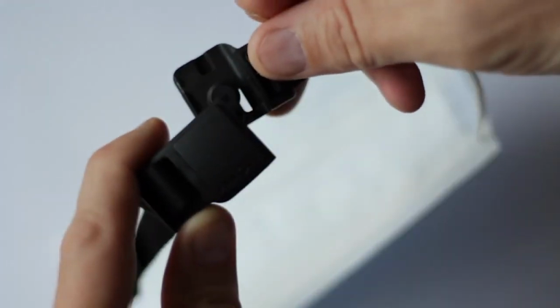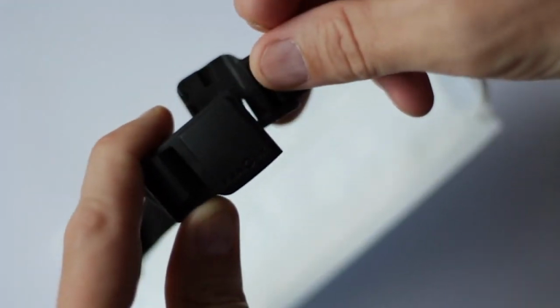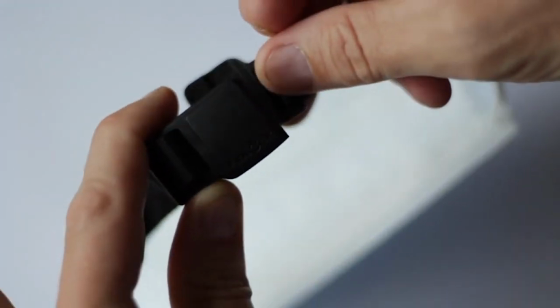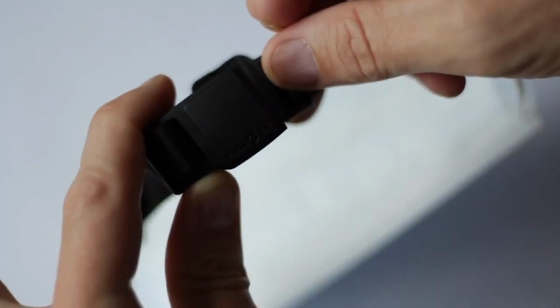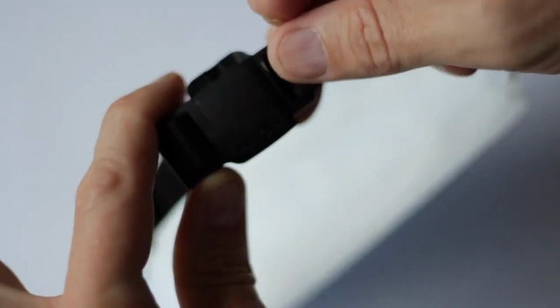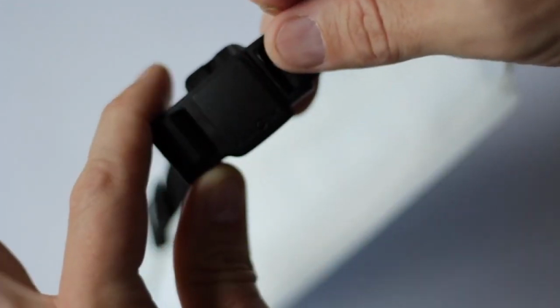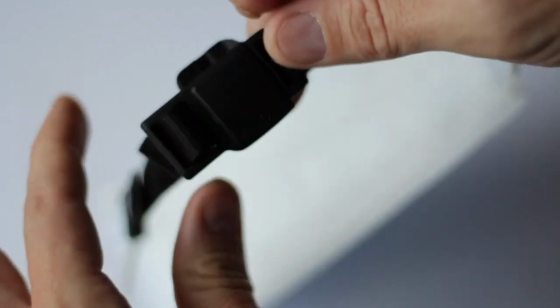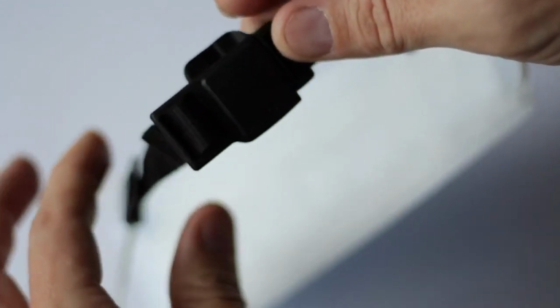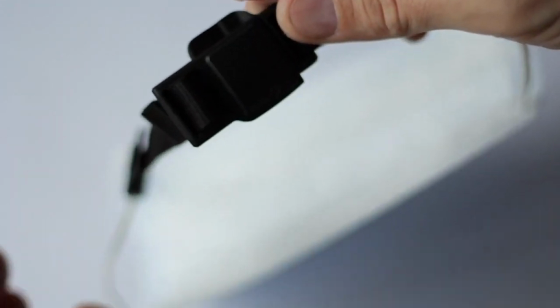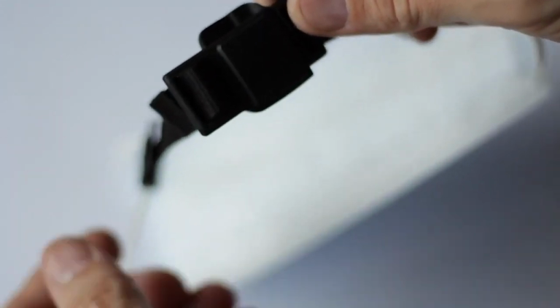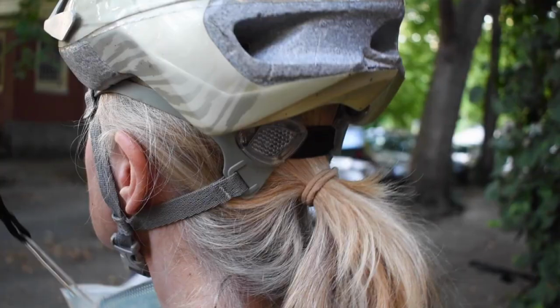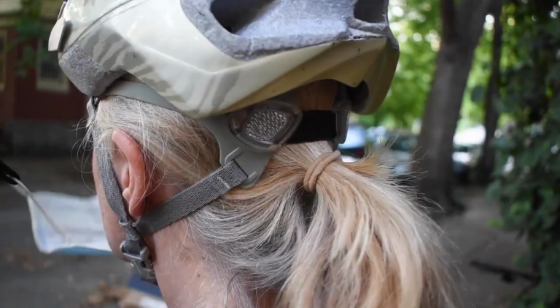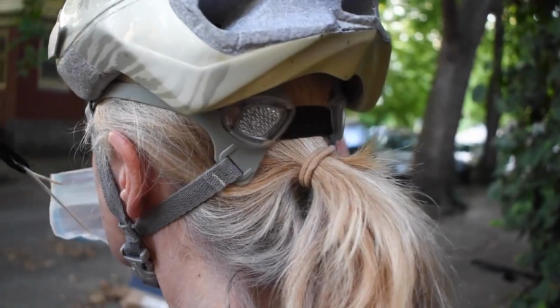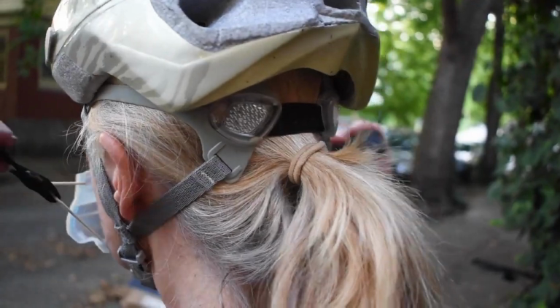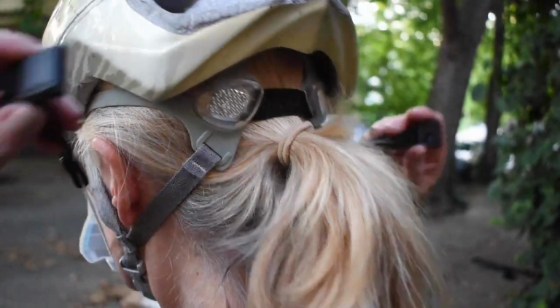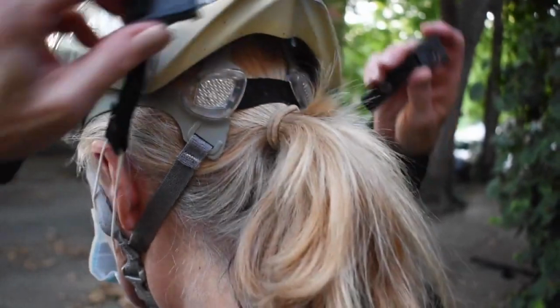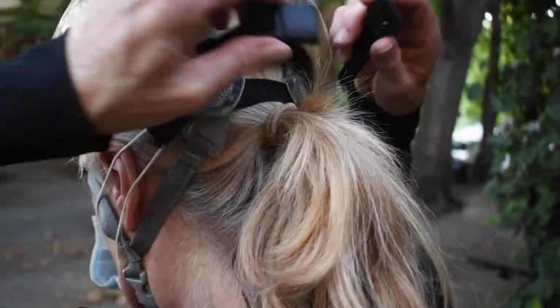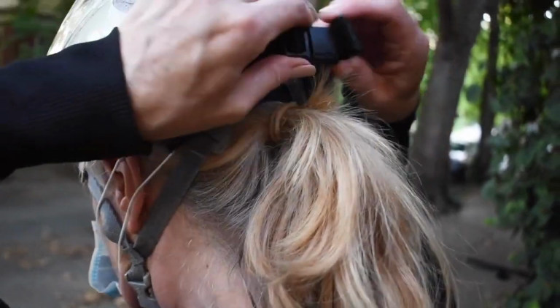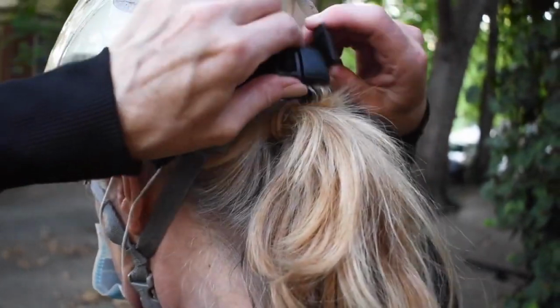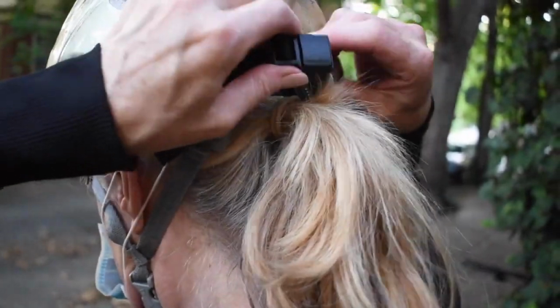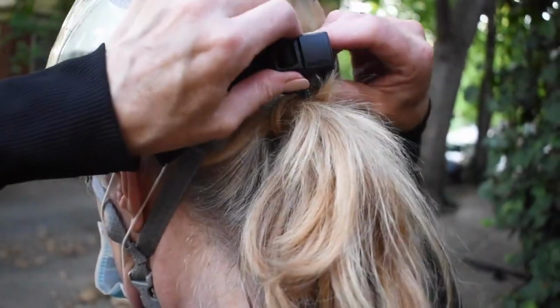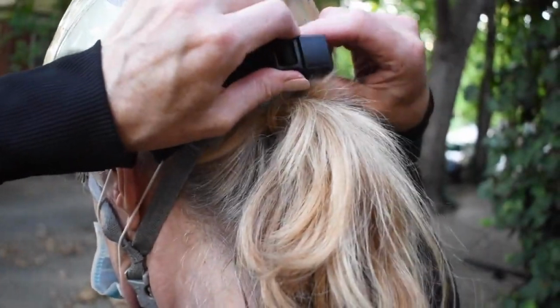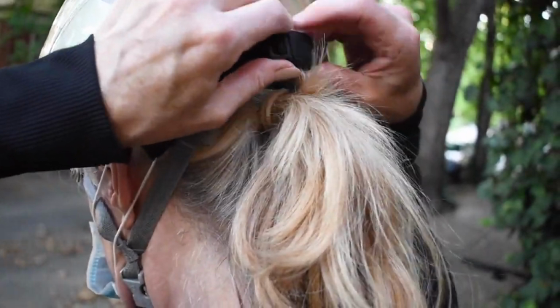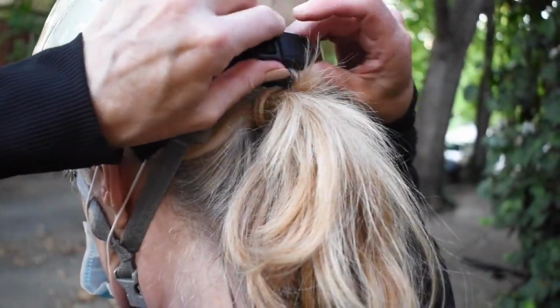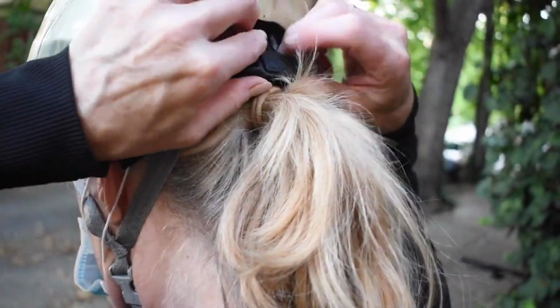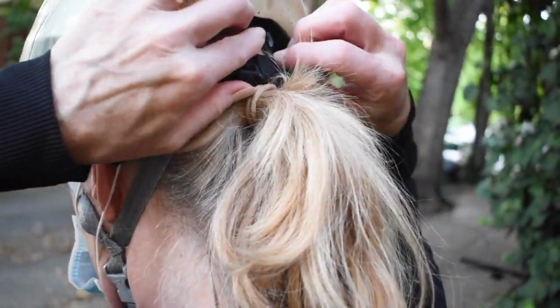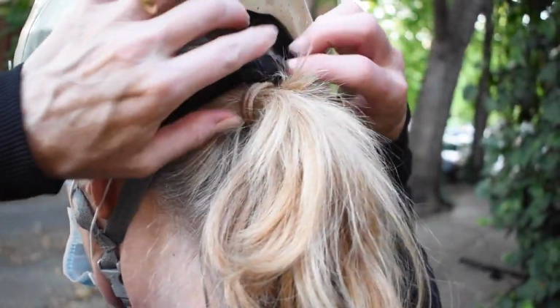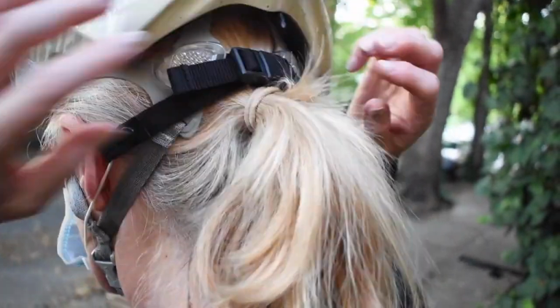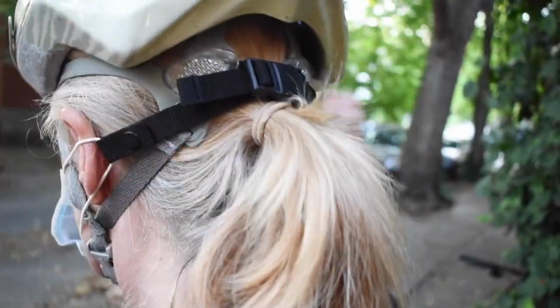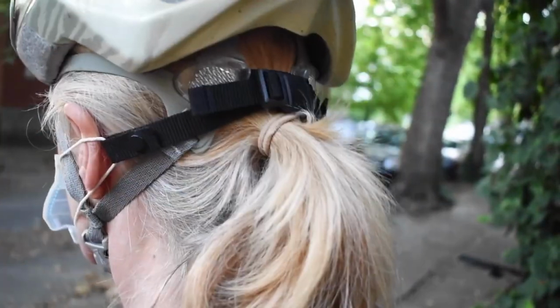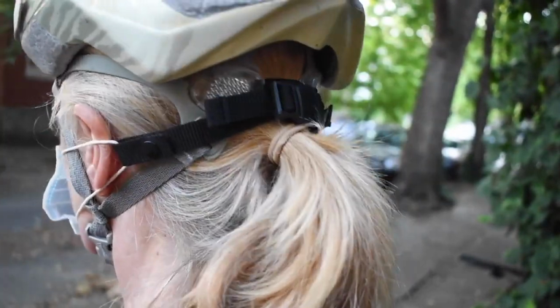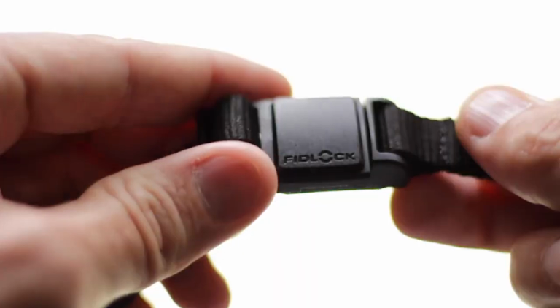Fidlock's patented technology fastens easily even when out of view with the help of magnets. To release, just pinch and slide.